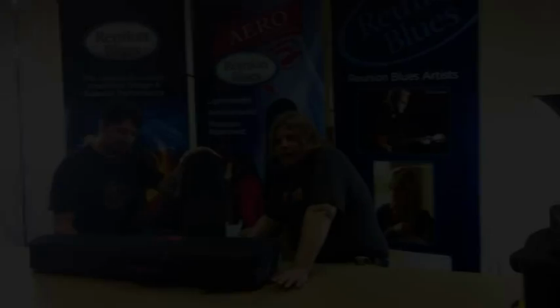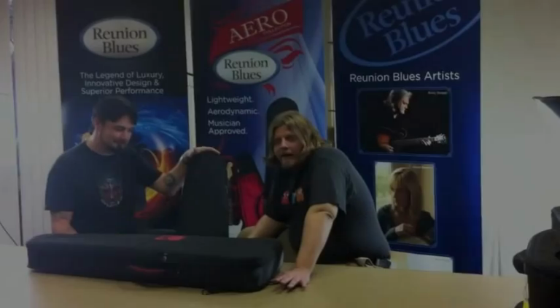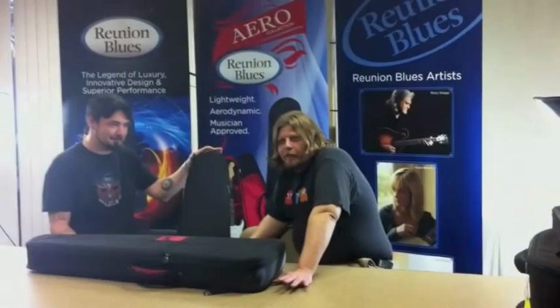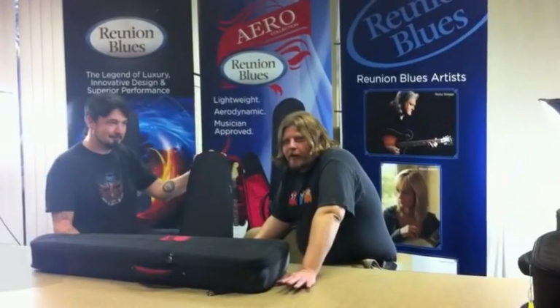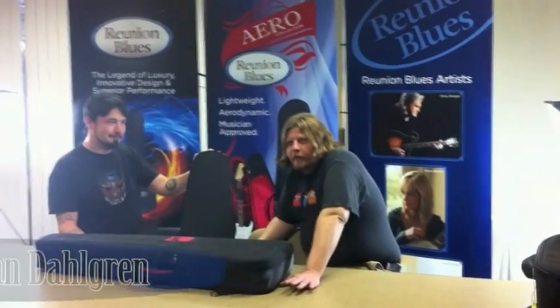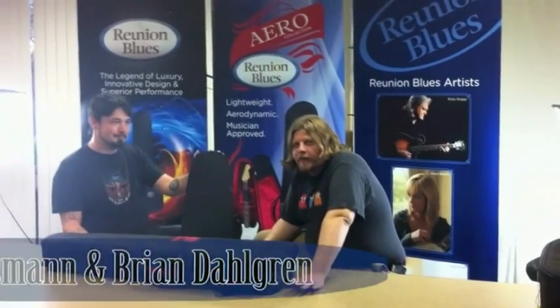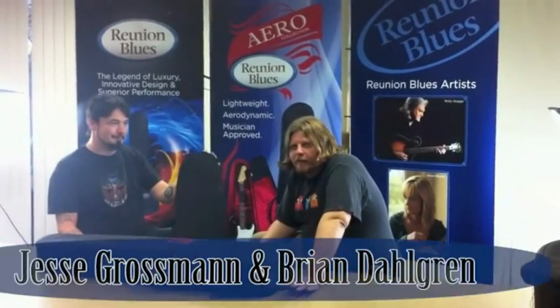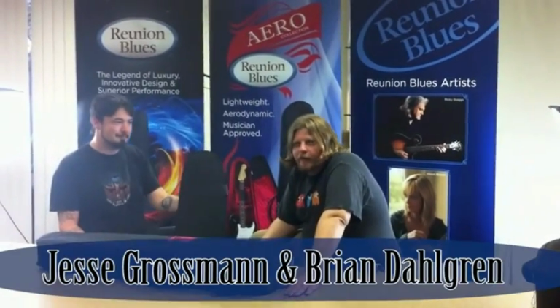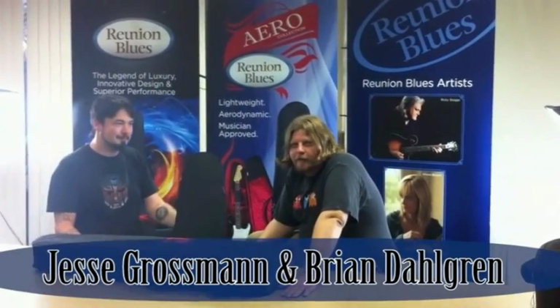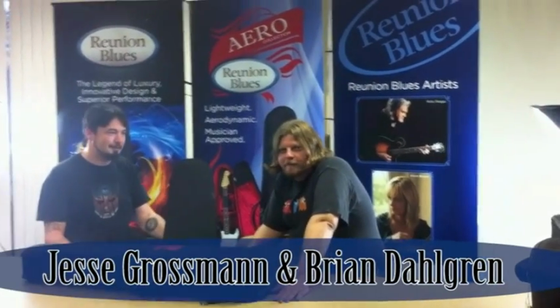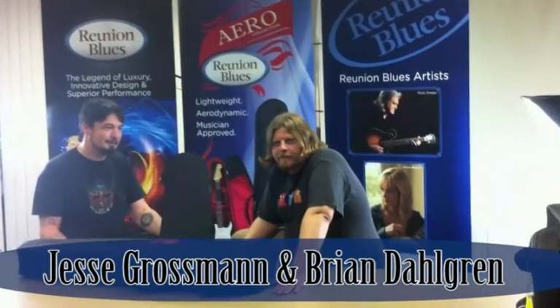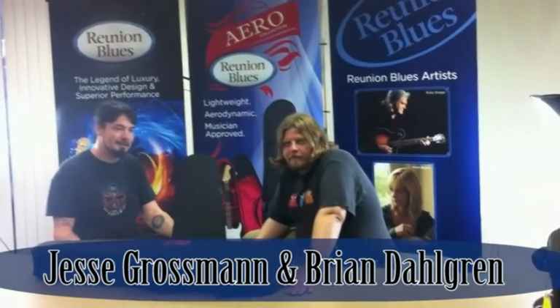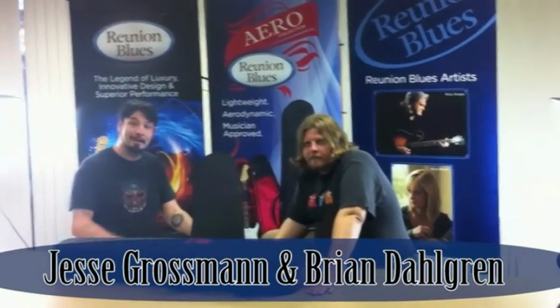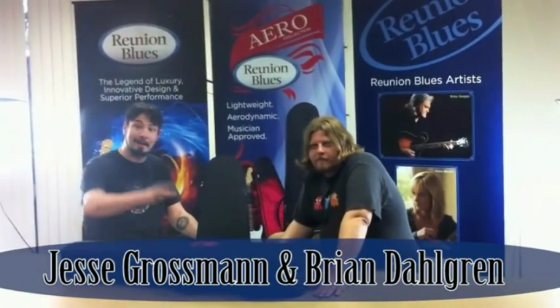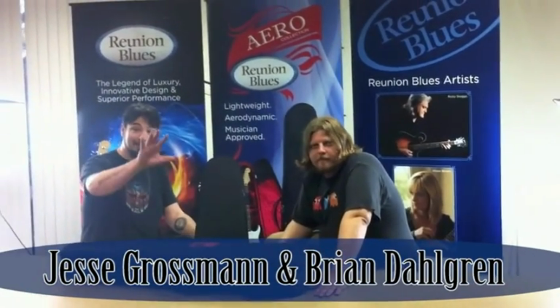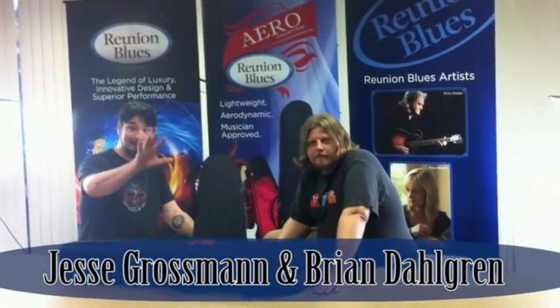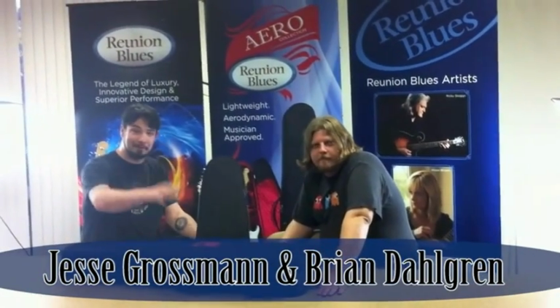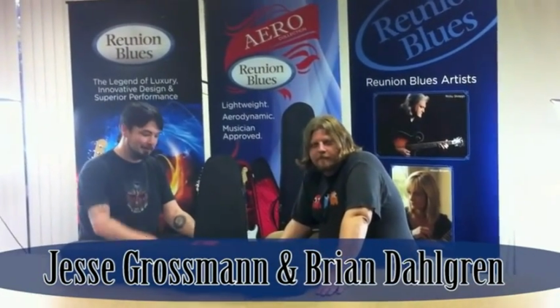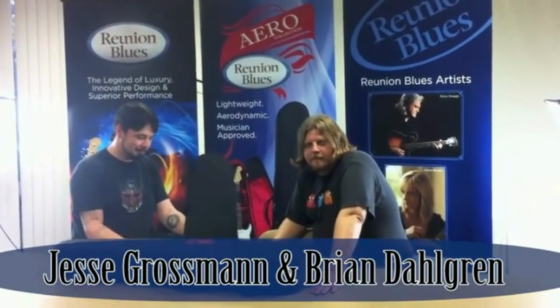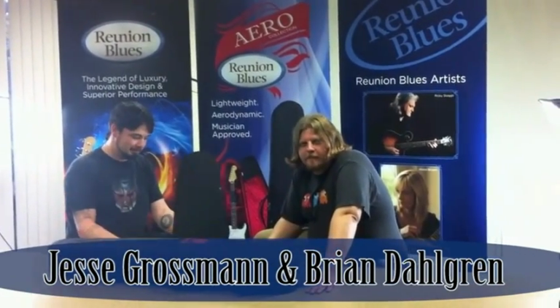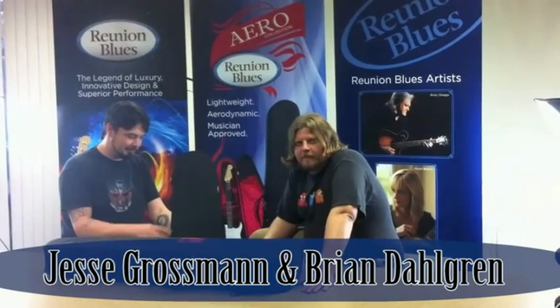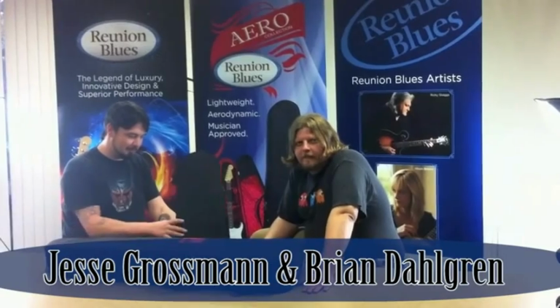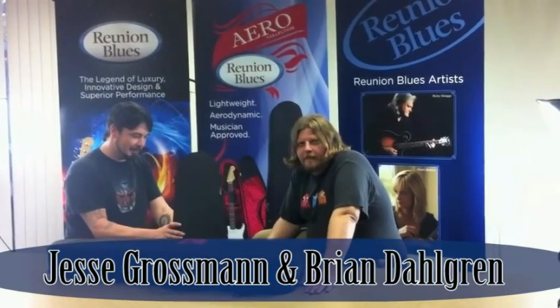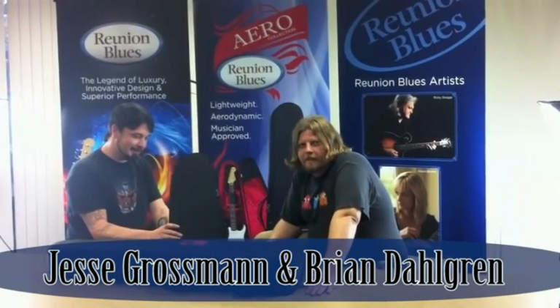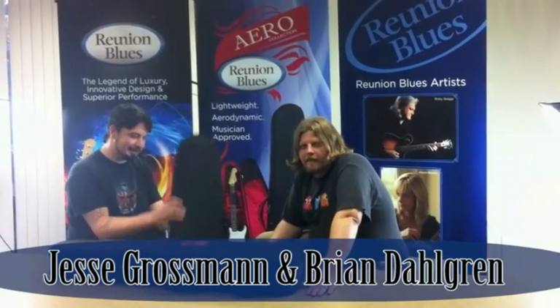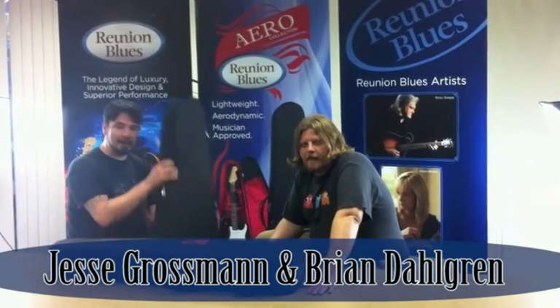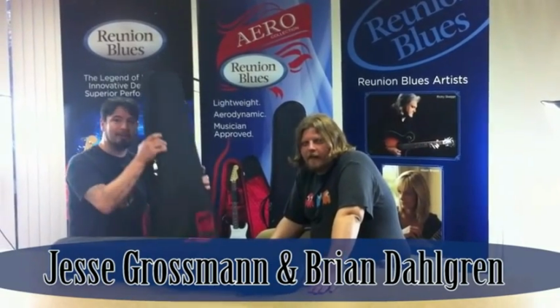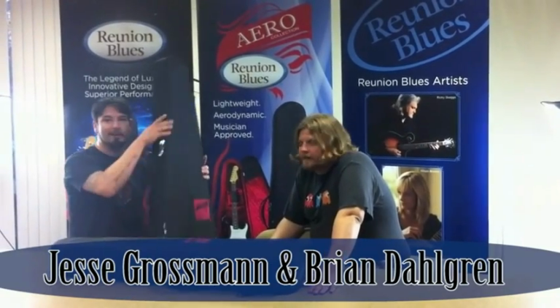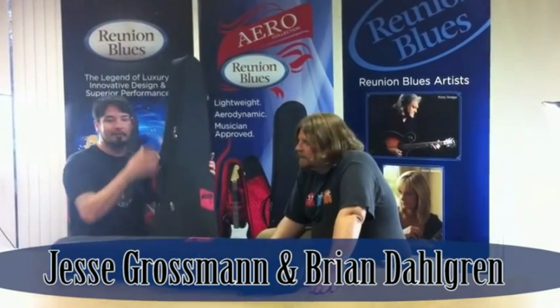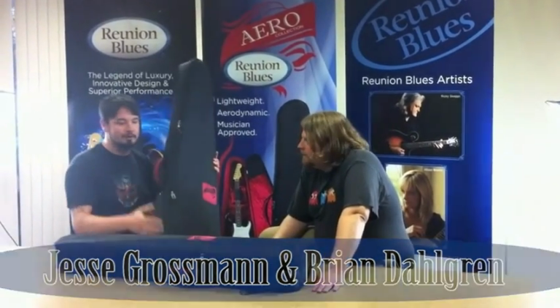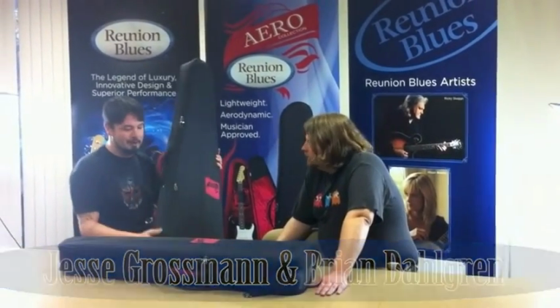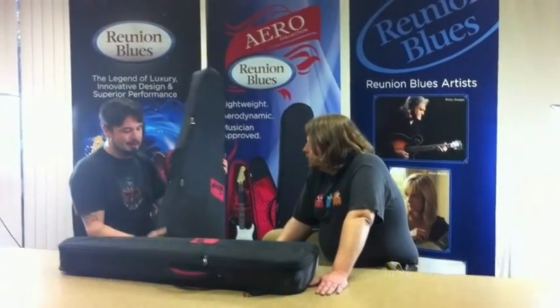Hi, I'm Brian with Reunion Blues. Hey, I'm Jesse with Reunion Blues. We've got an exciting new product to show you today.